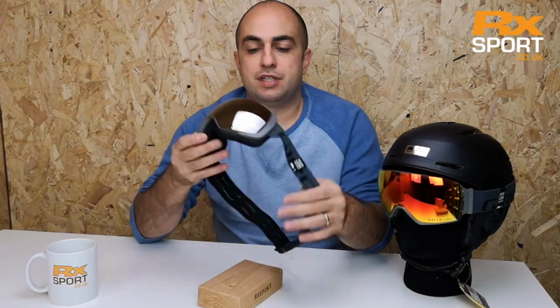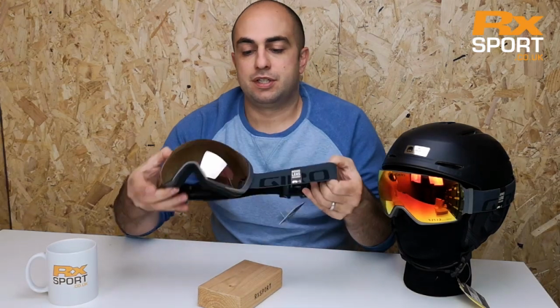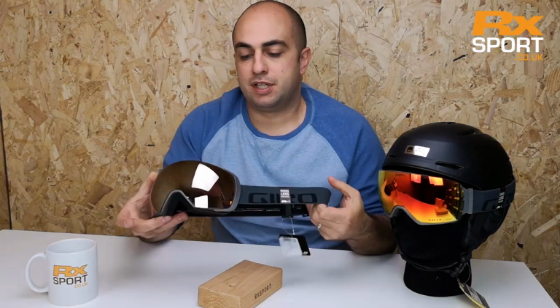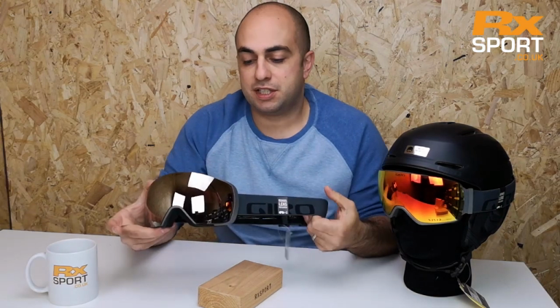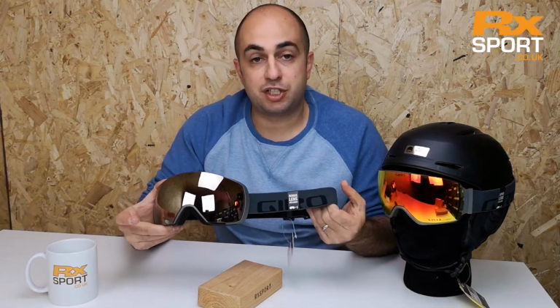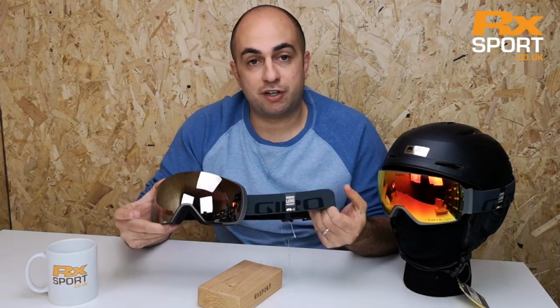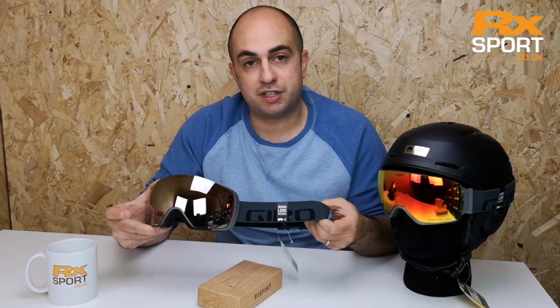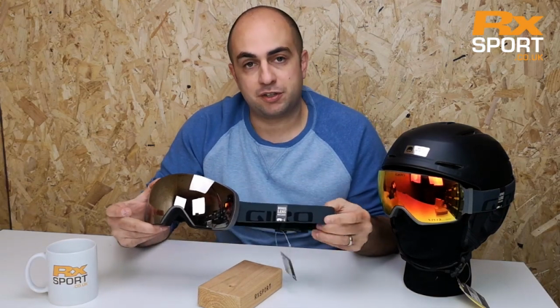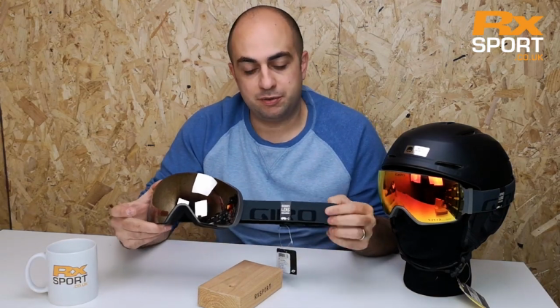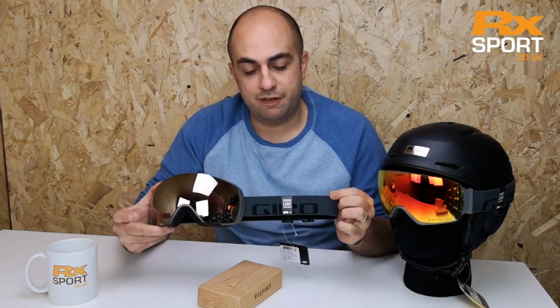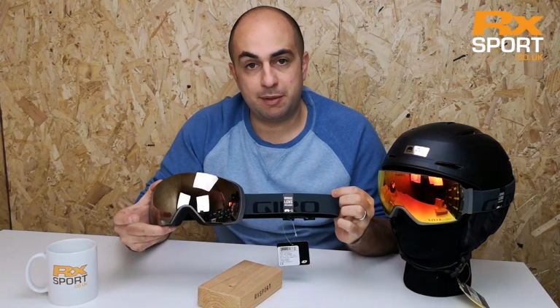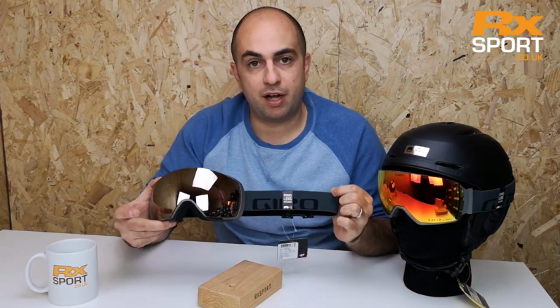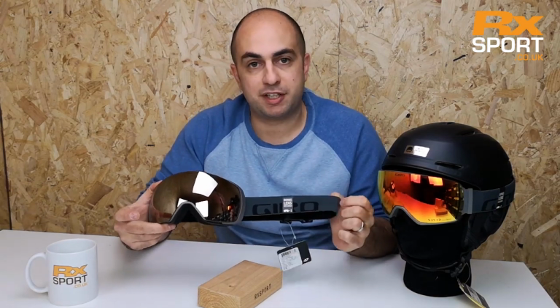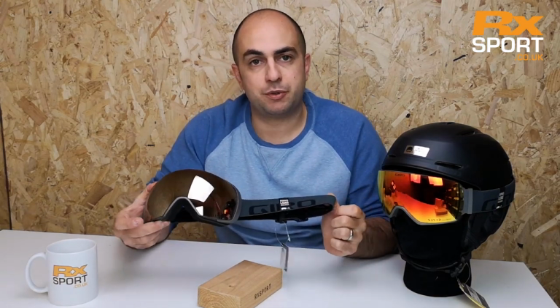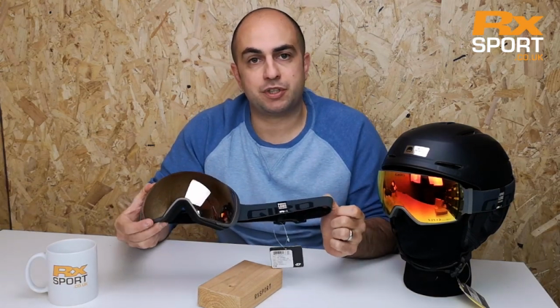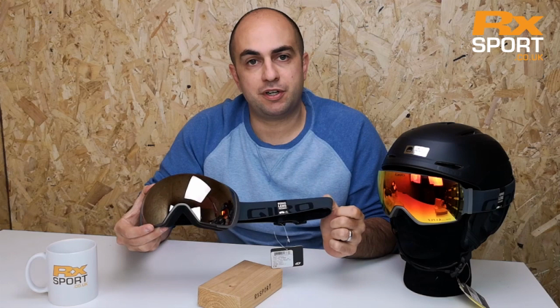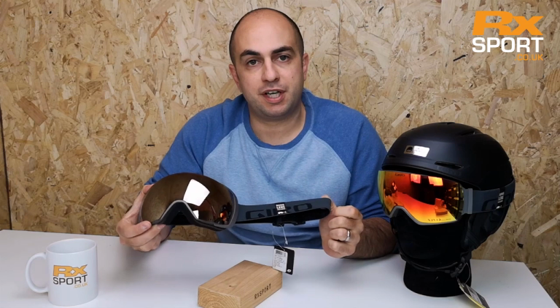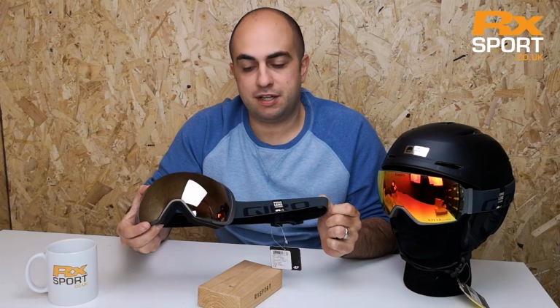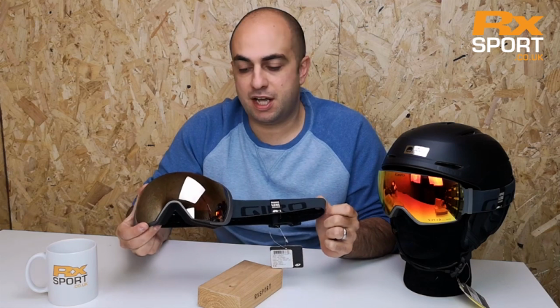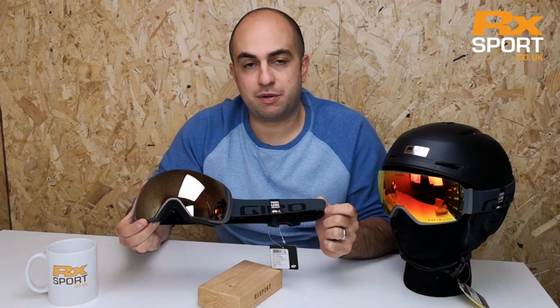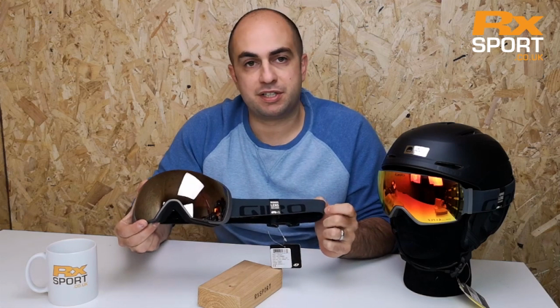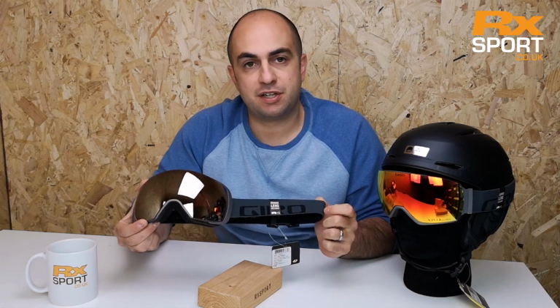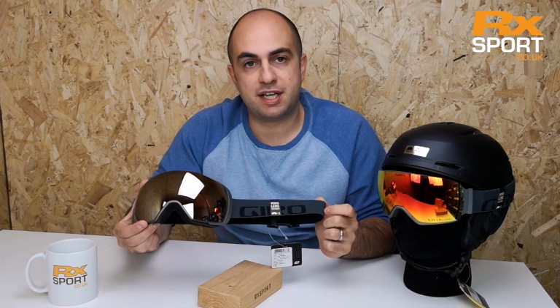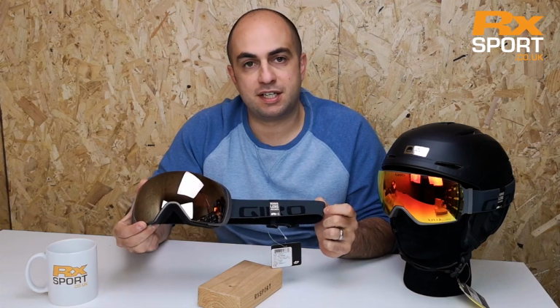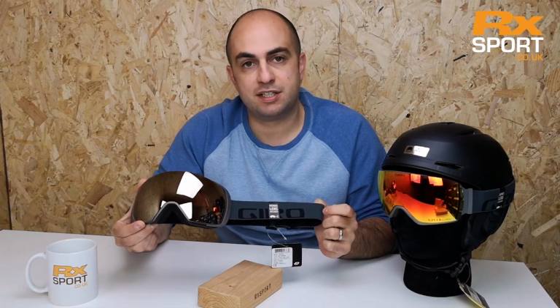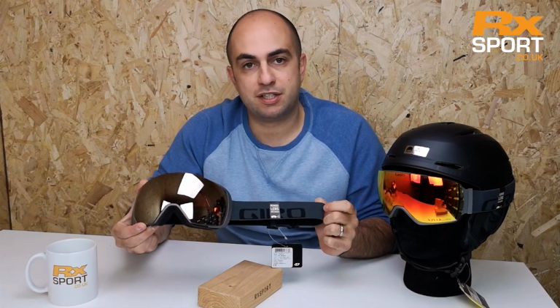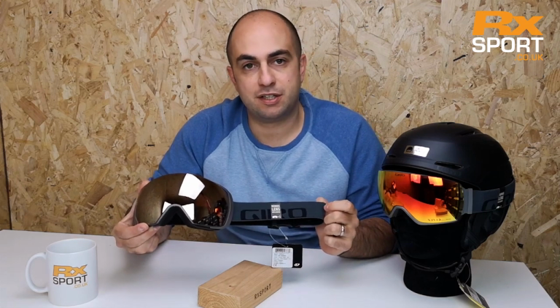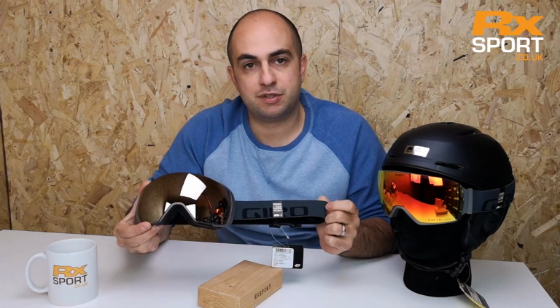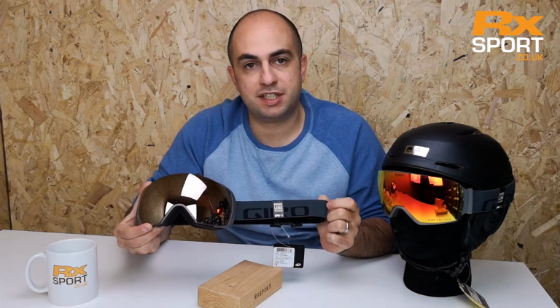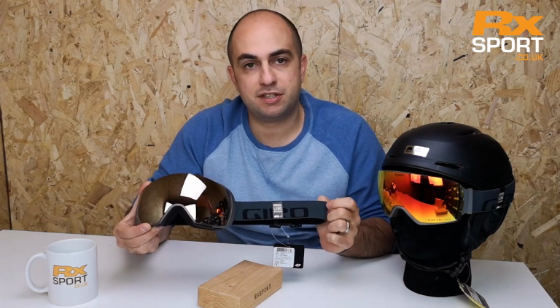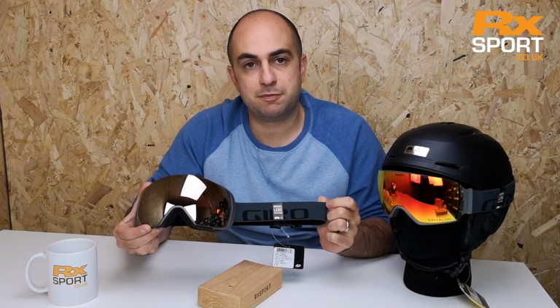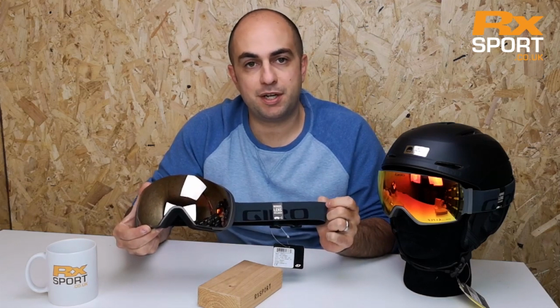That's the Gyro Contact goggle, available at rxsport.co.uk. Any questions, don't hesitate to get in touch — all the details are just below.